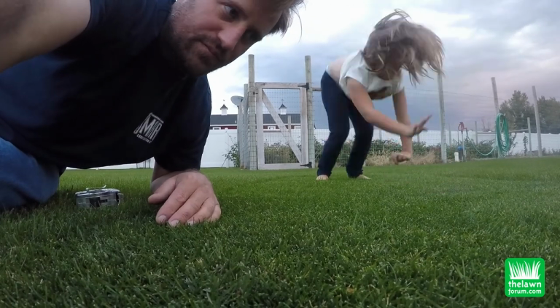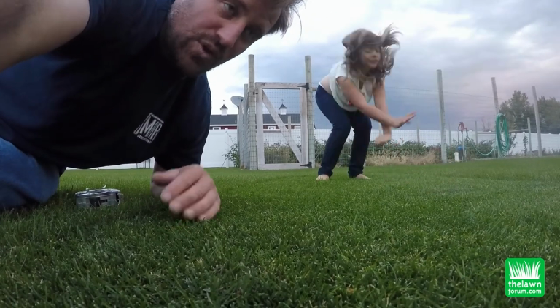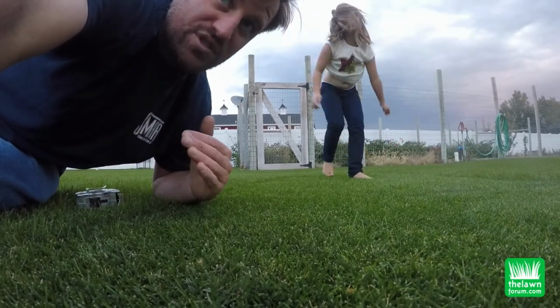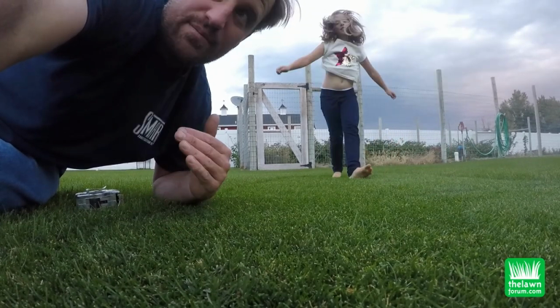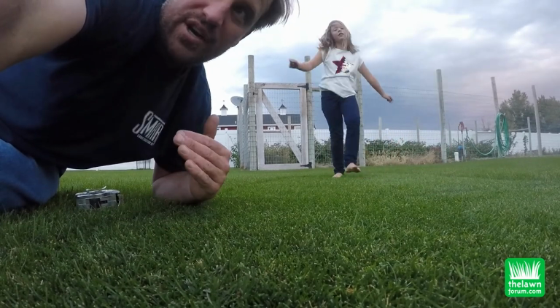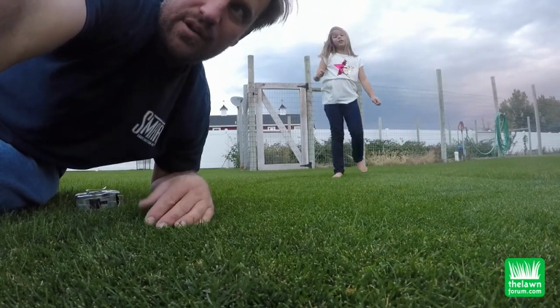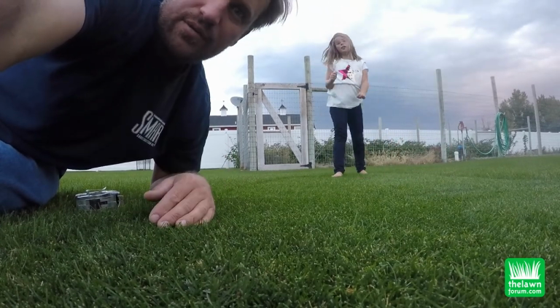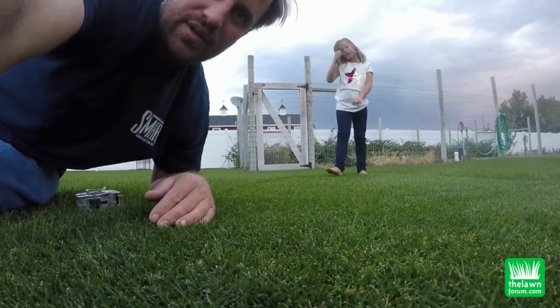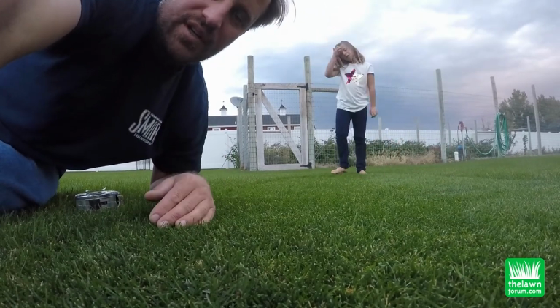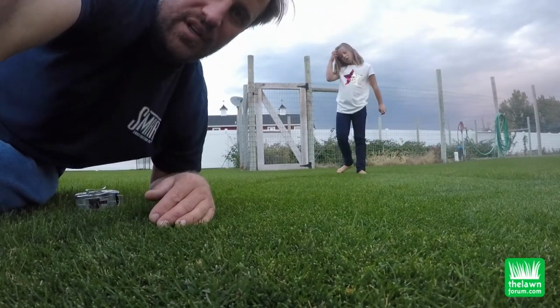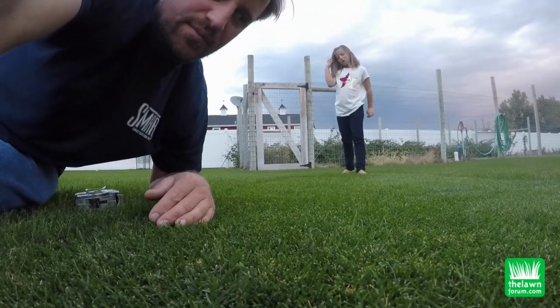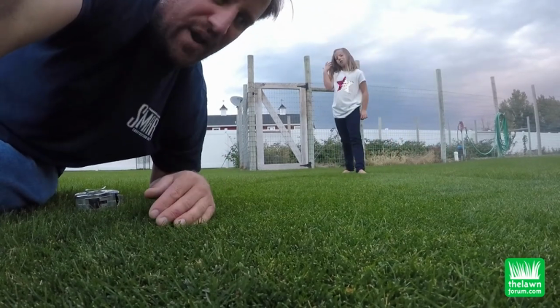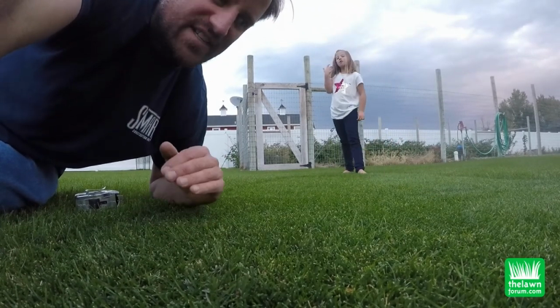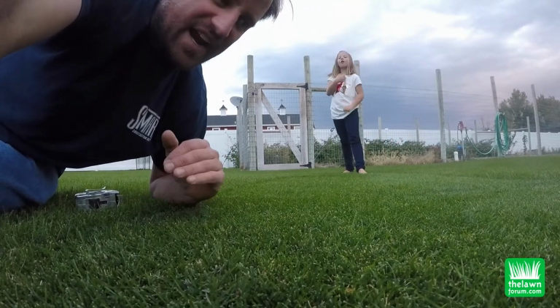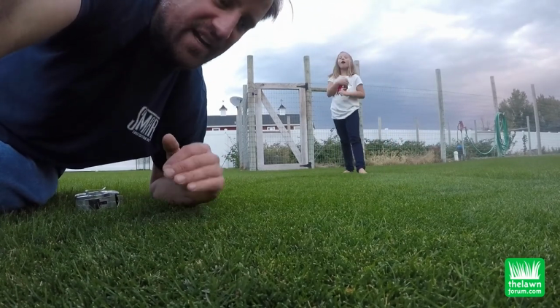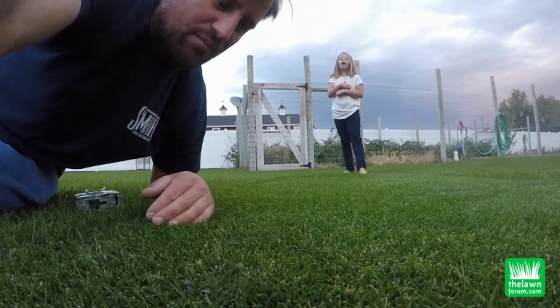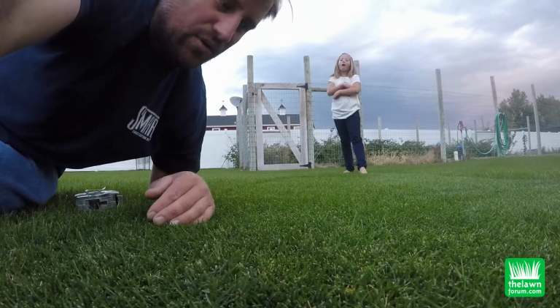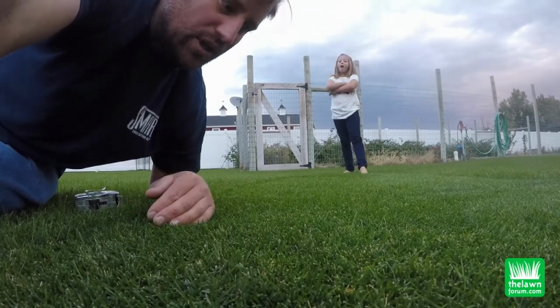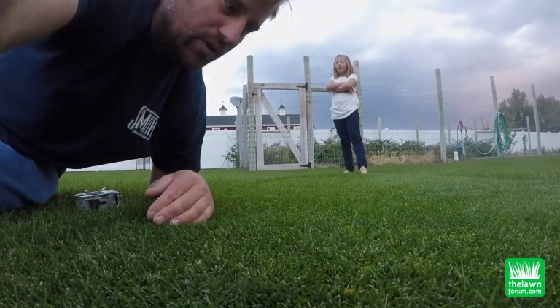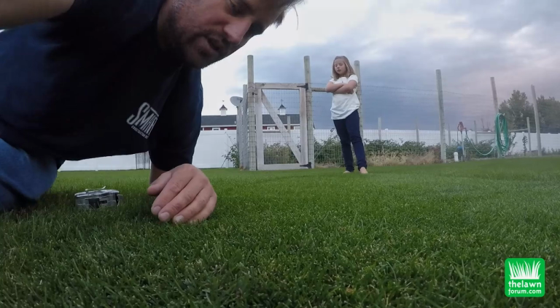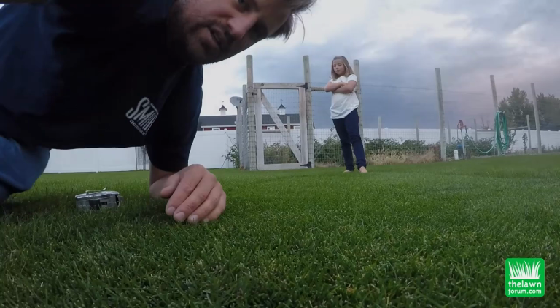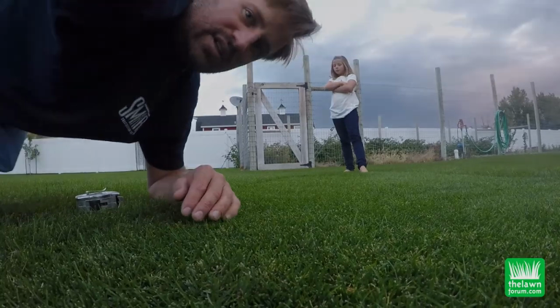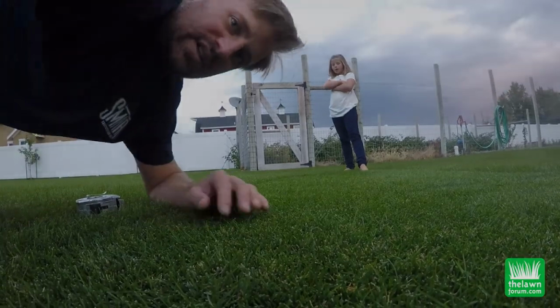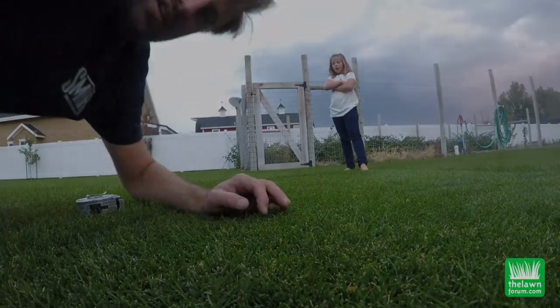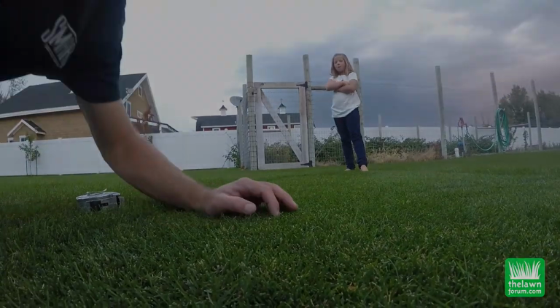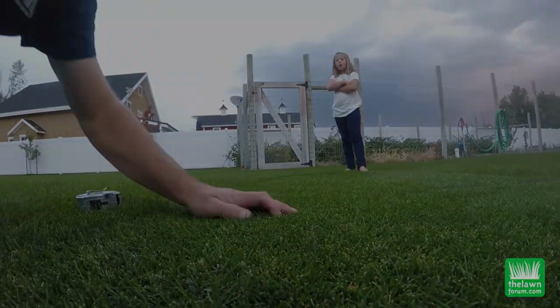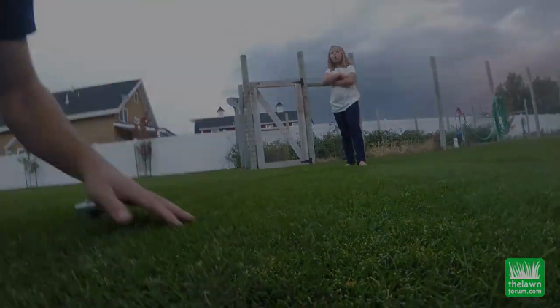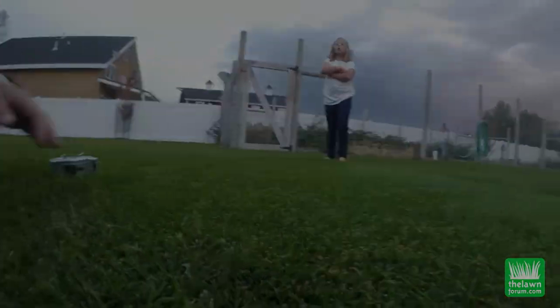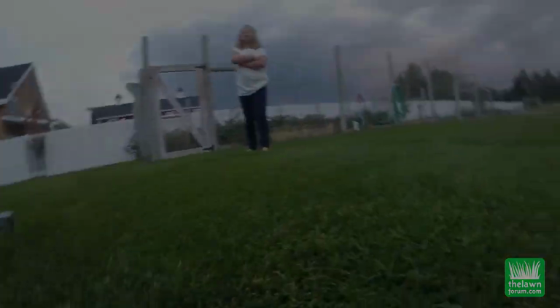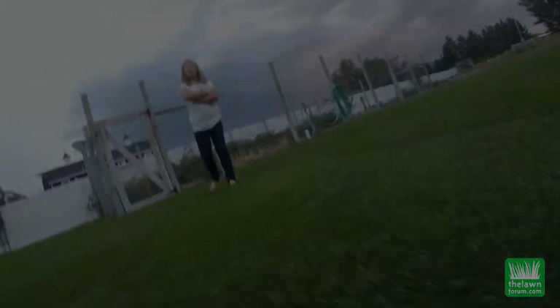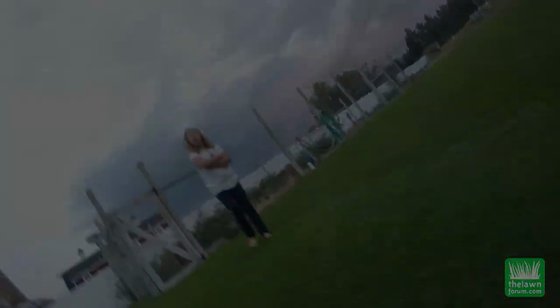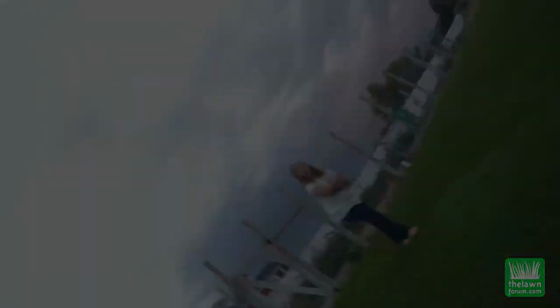Which I'm trying to do — maintain and mow low. Mow low. That rhymes.